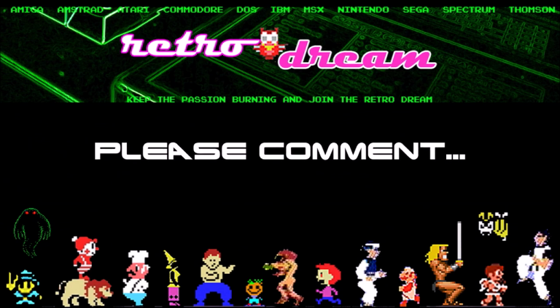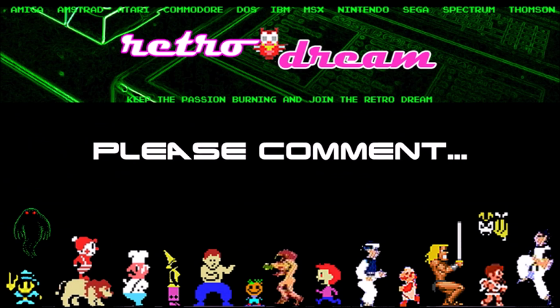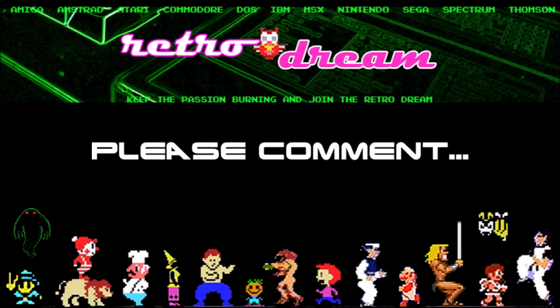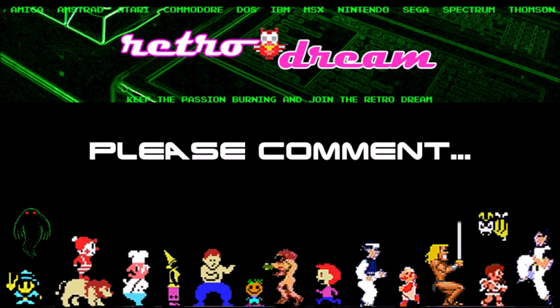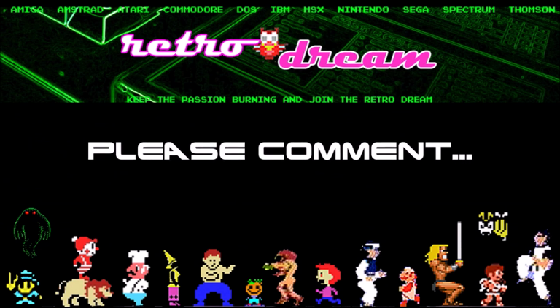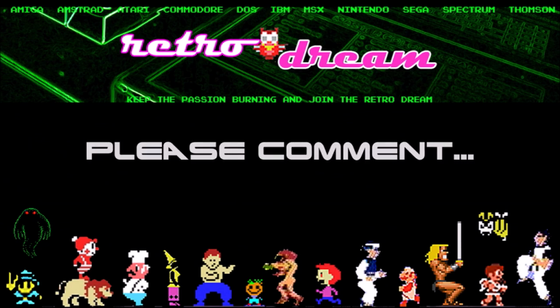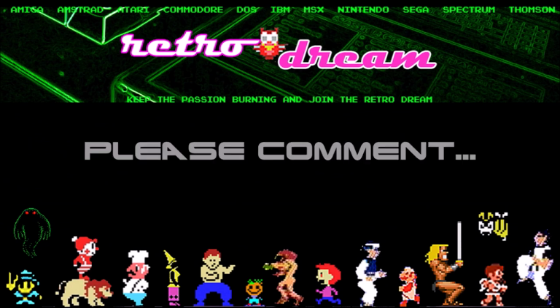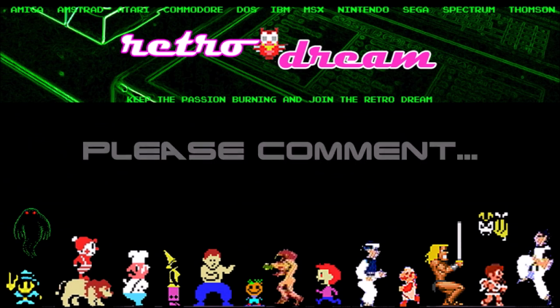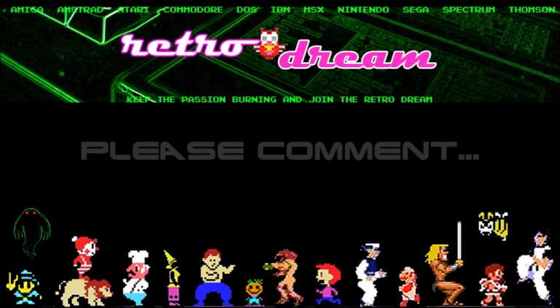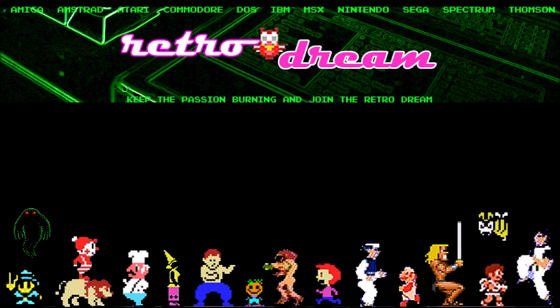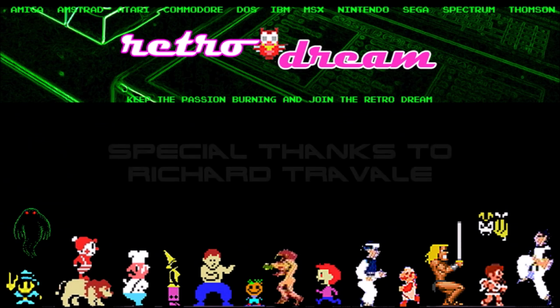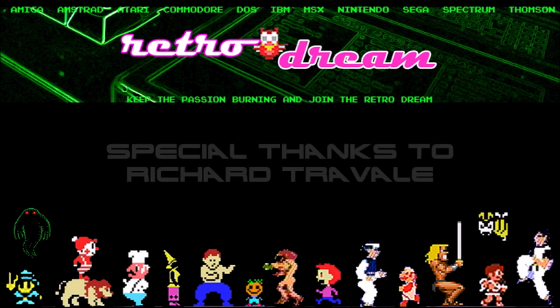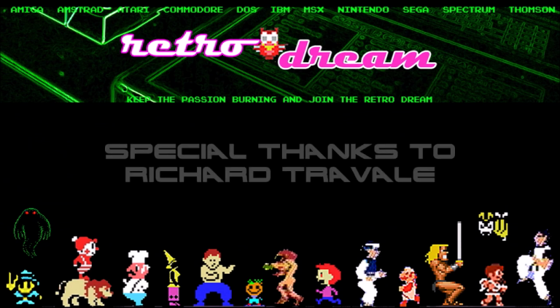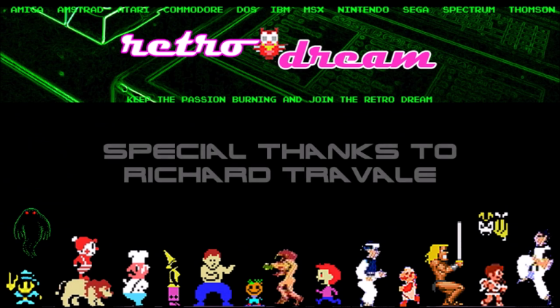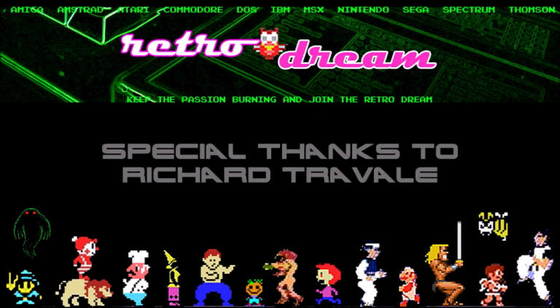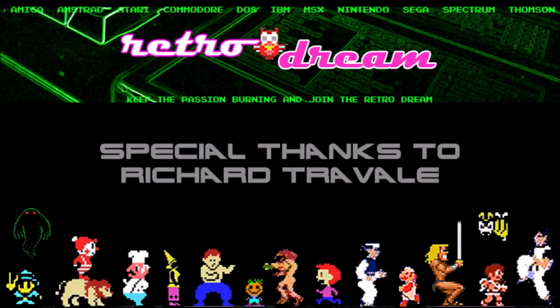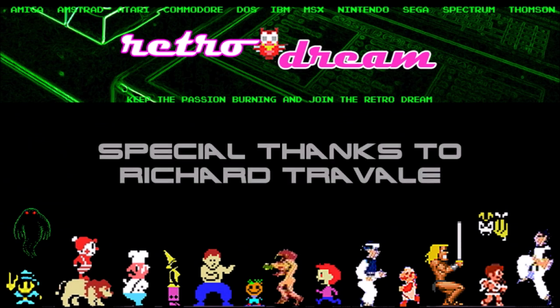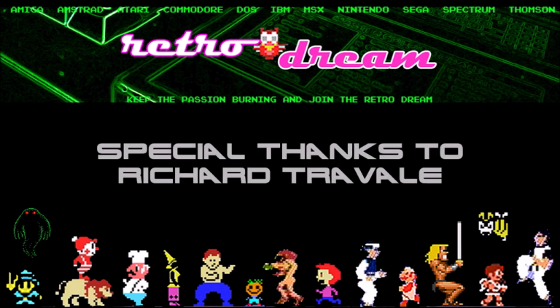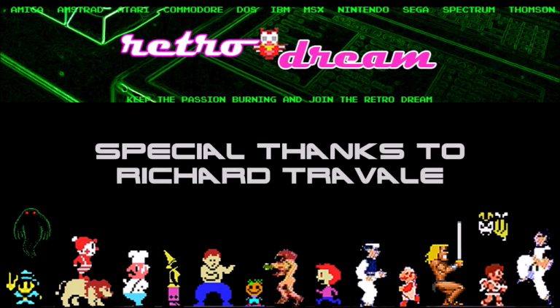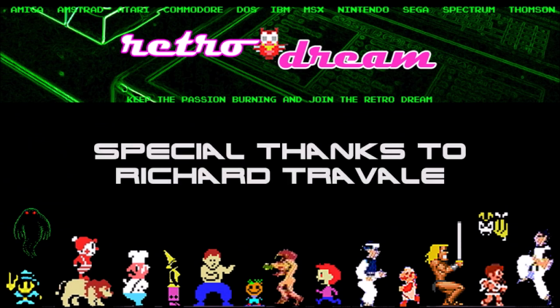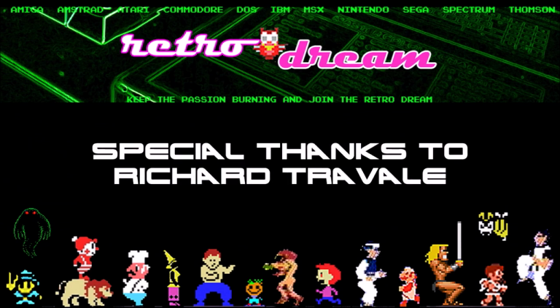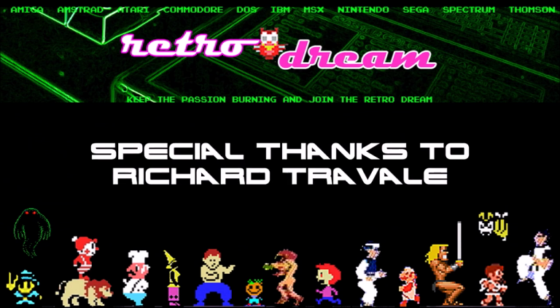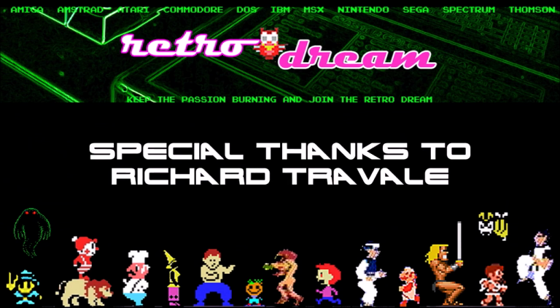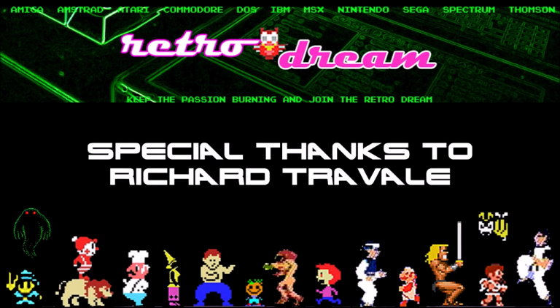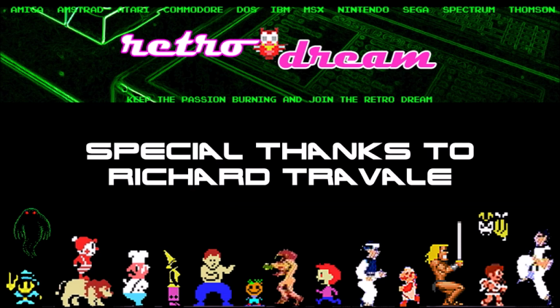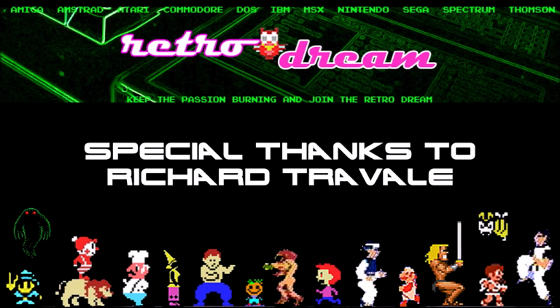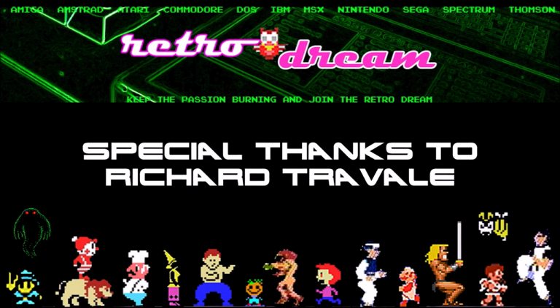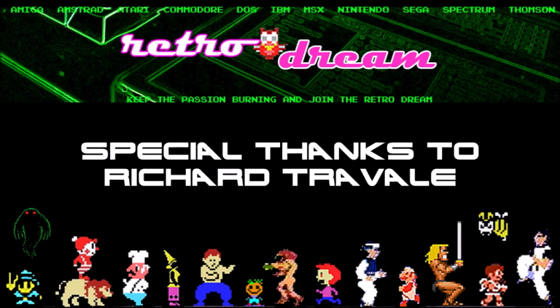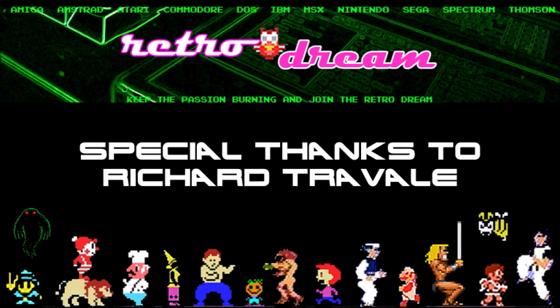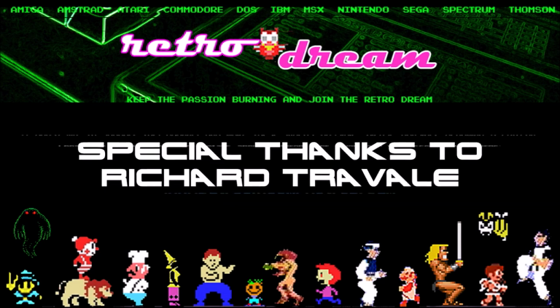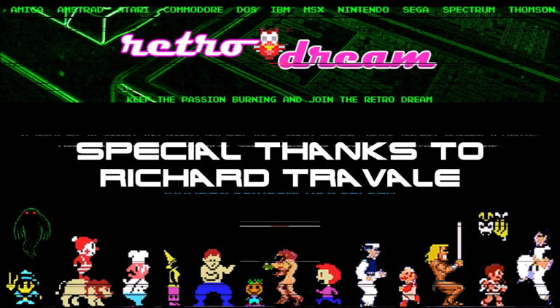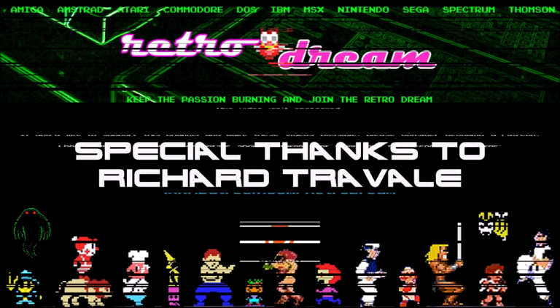Don't forget to subscribe. See you soon. And in the meantime, have nice retro dreams.